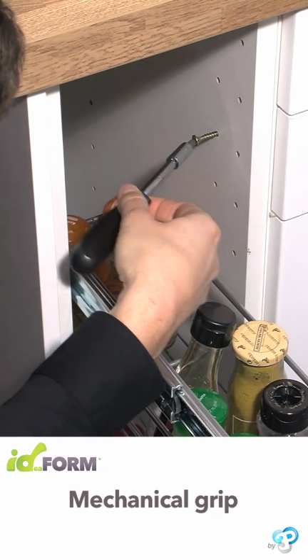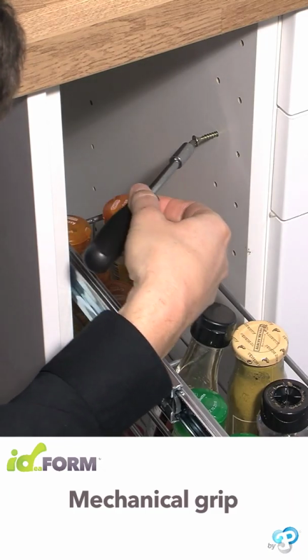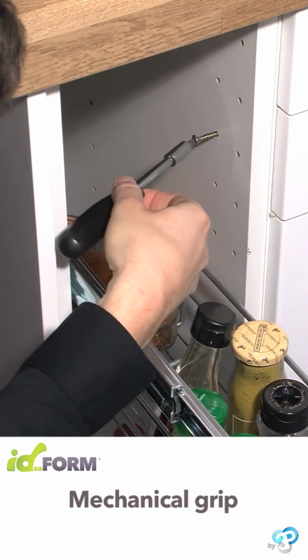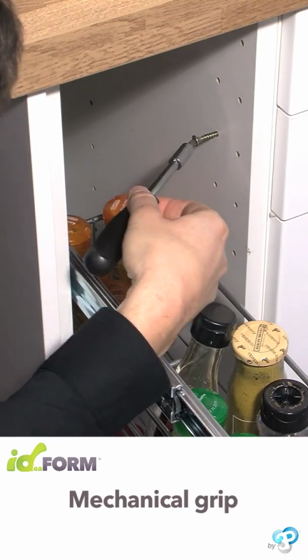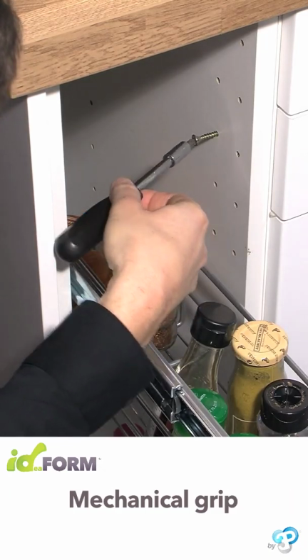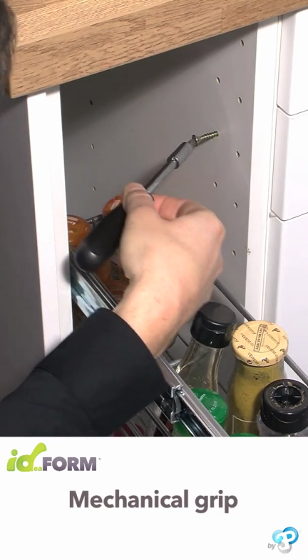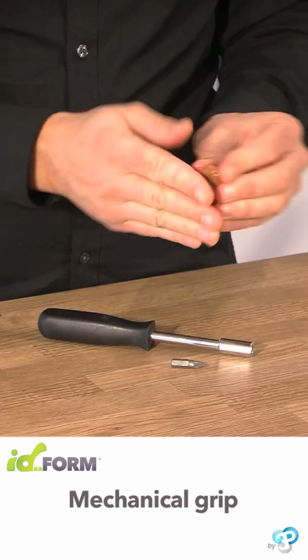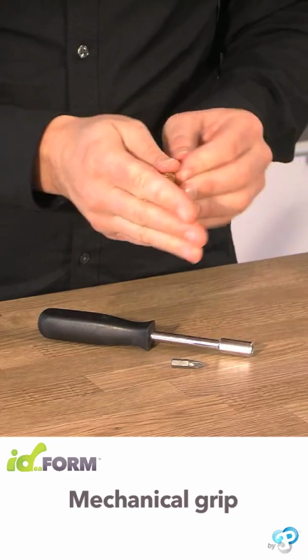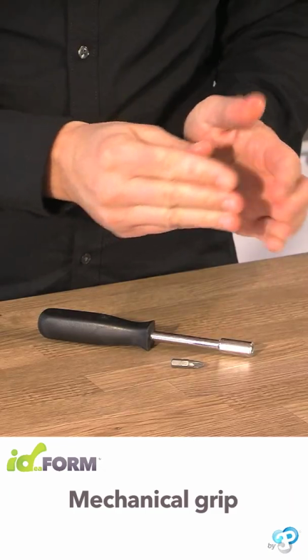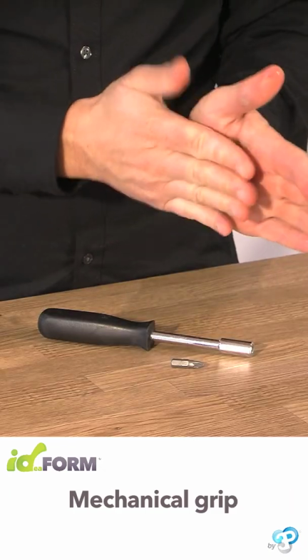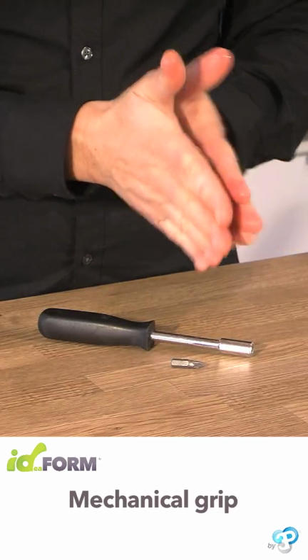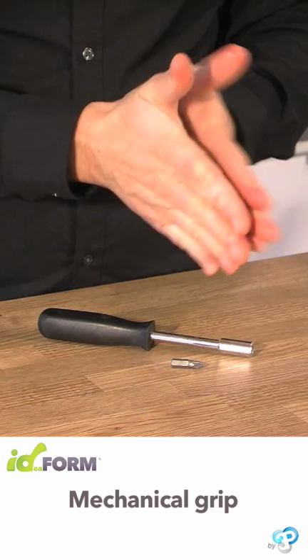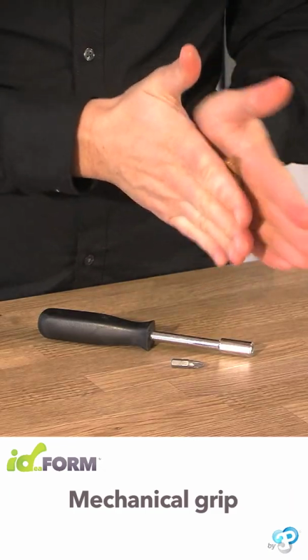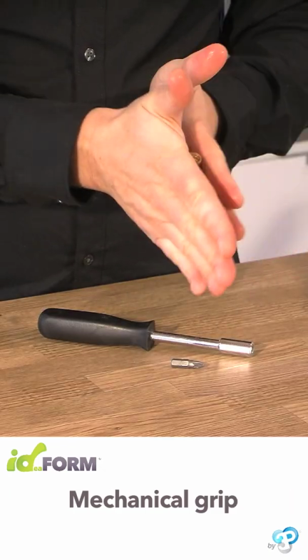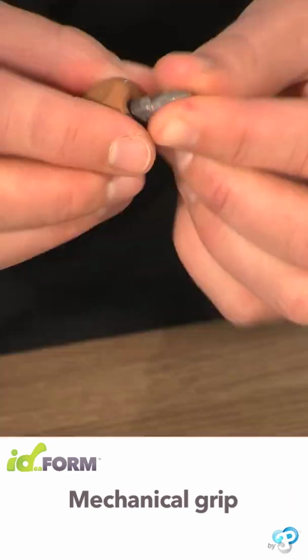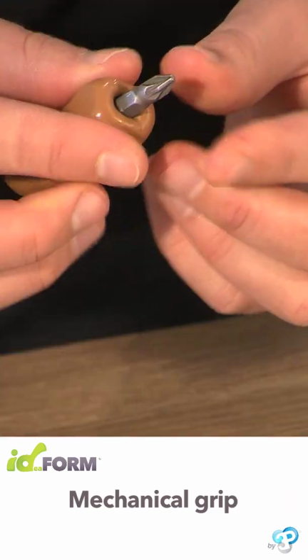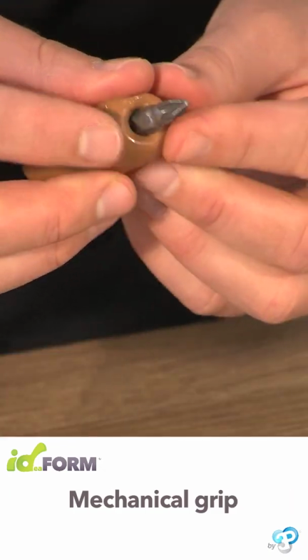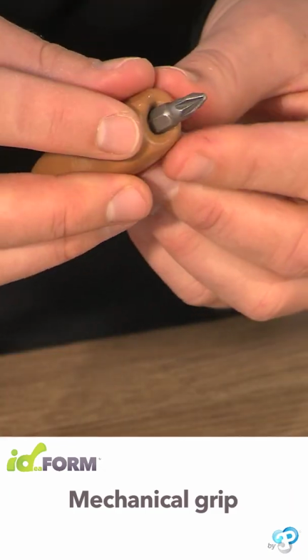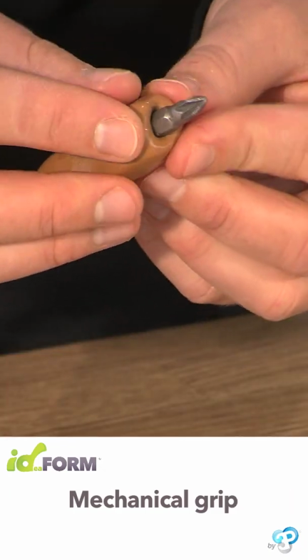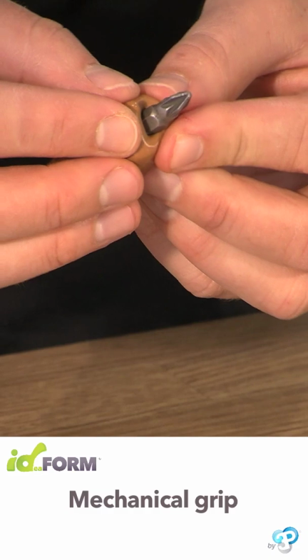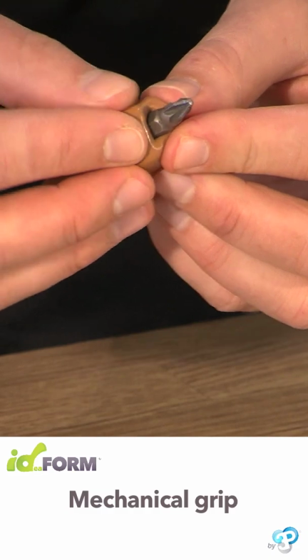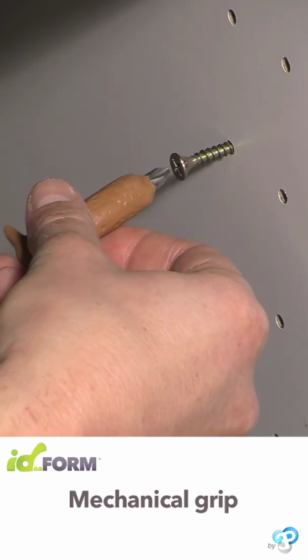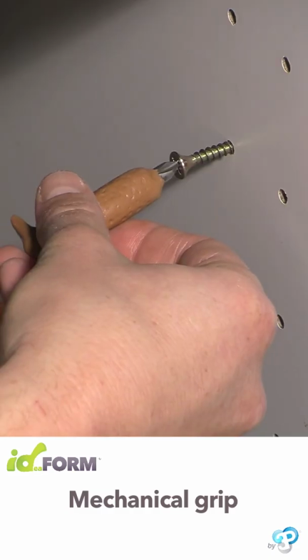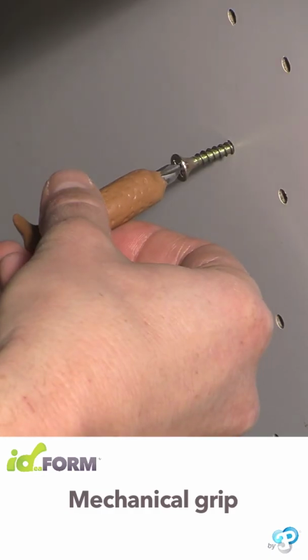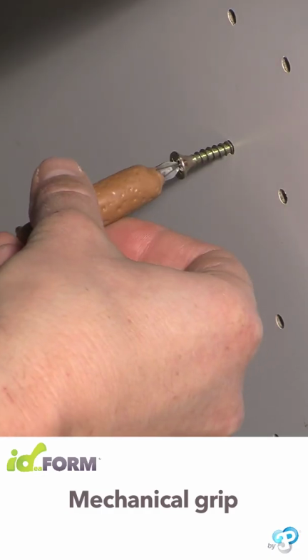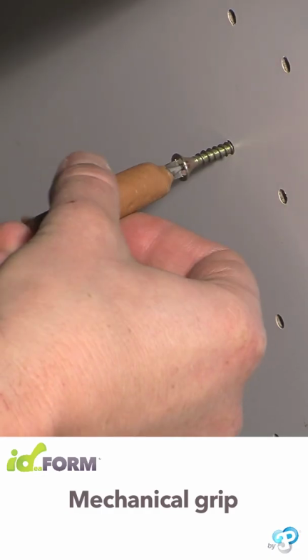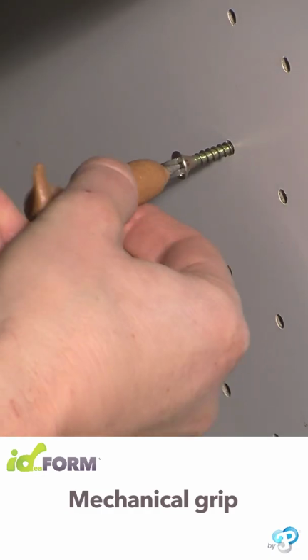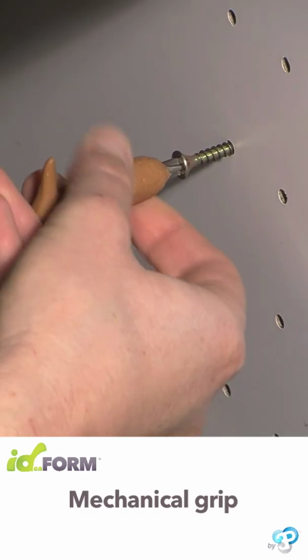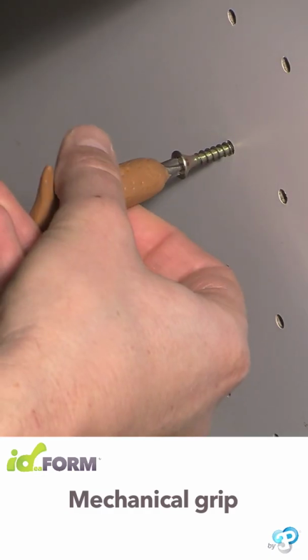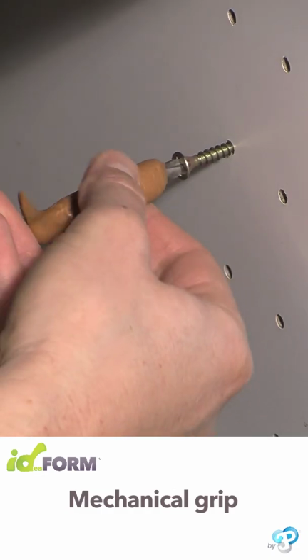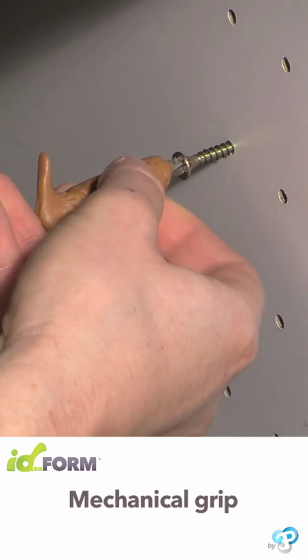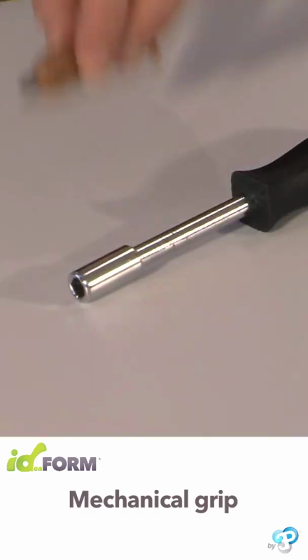In this case, Idefoam enables you to create a screwdriver that meets your exact needs.